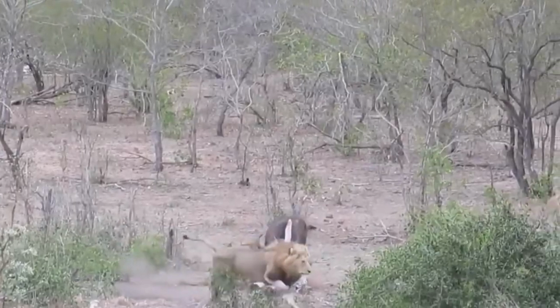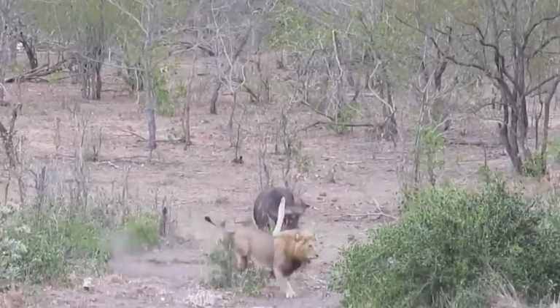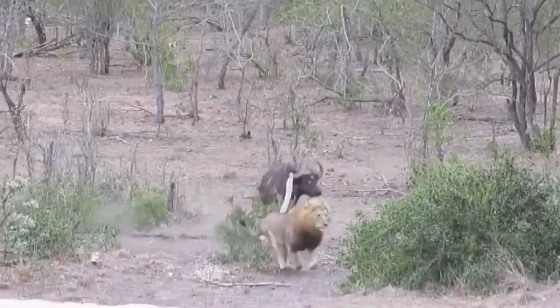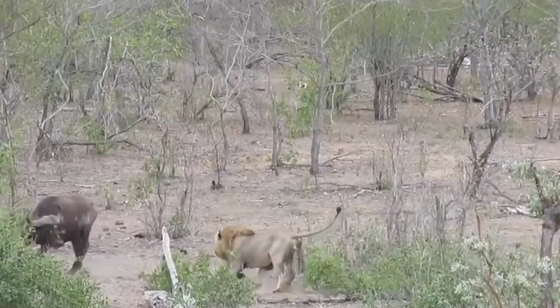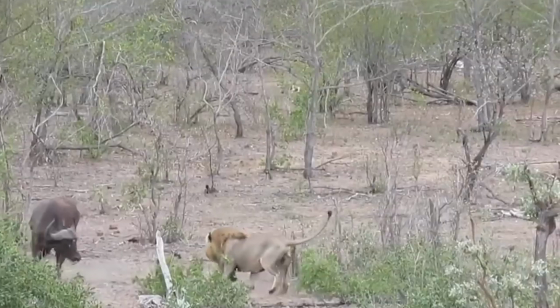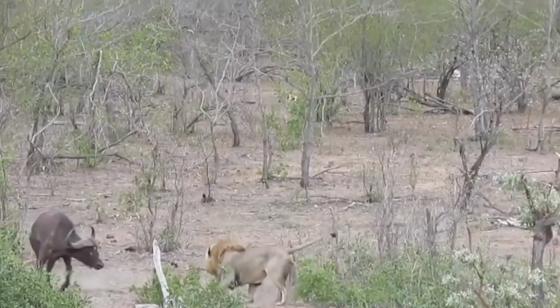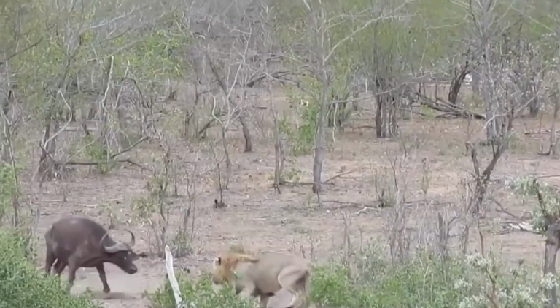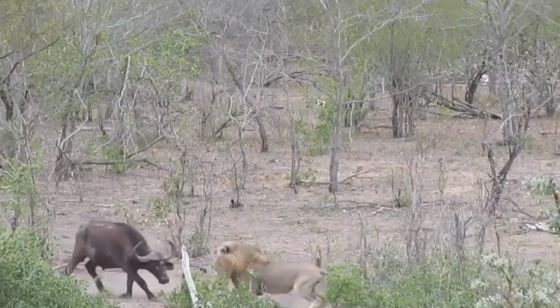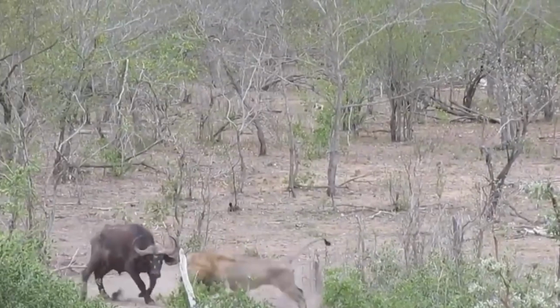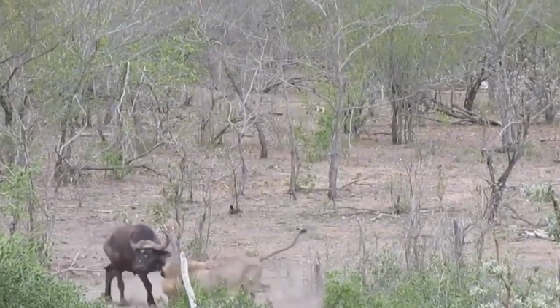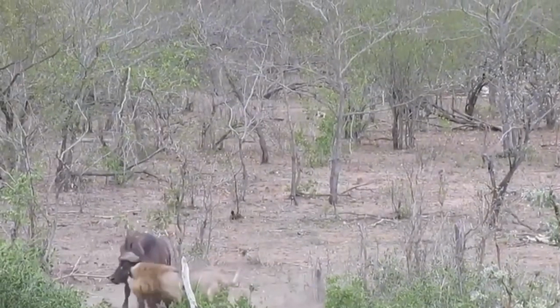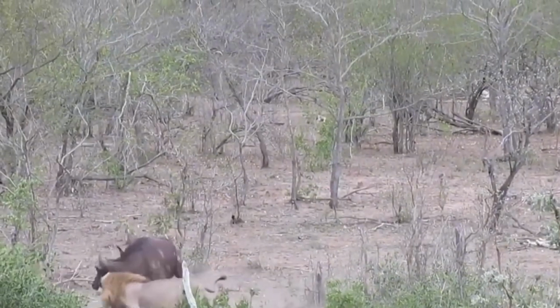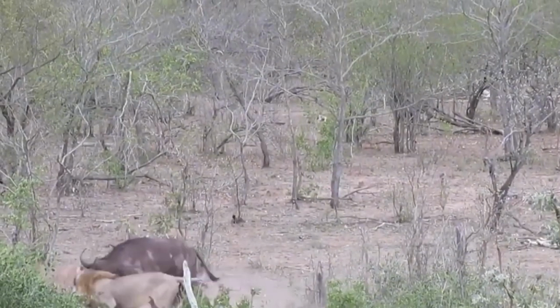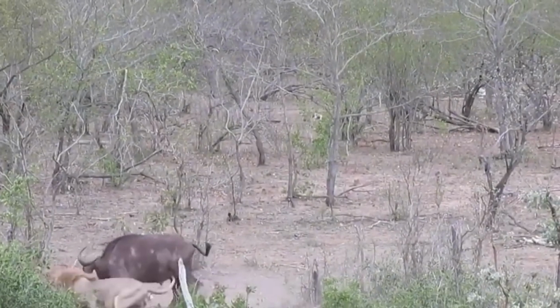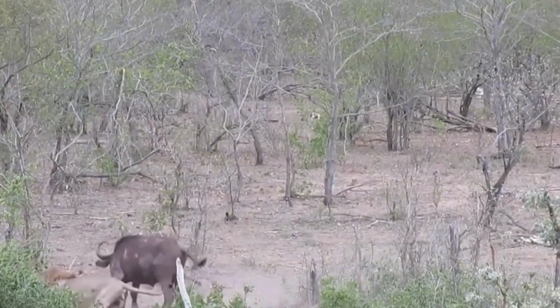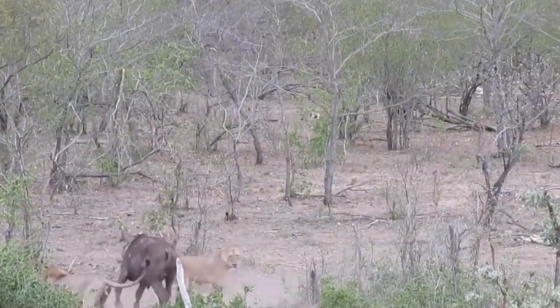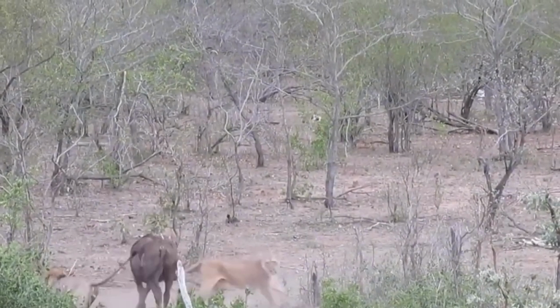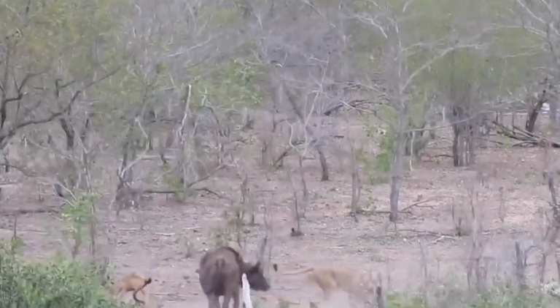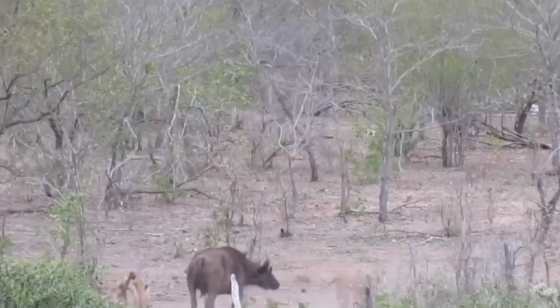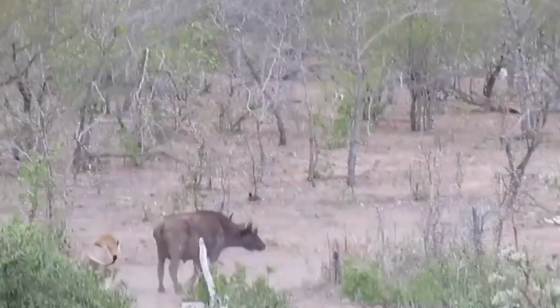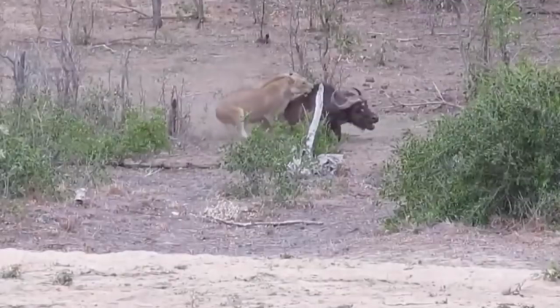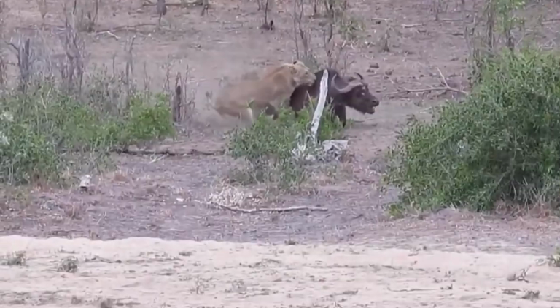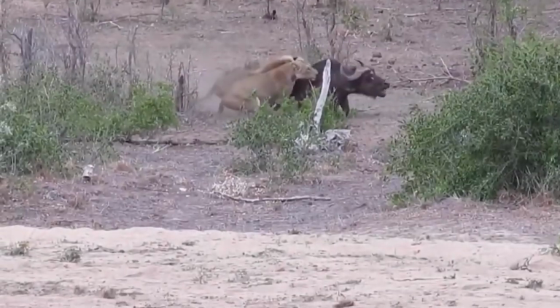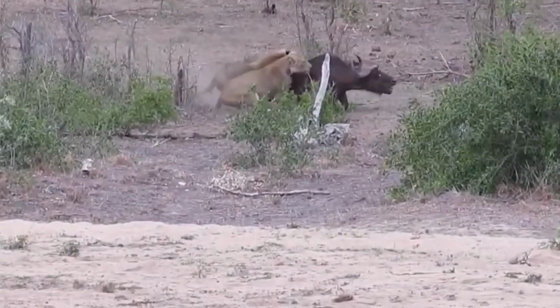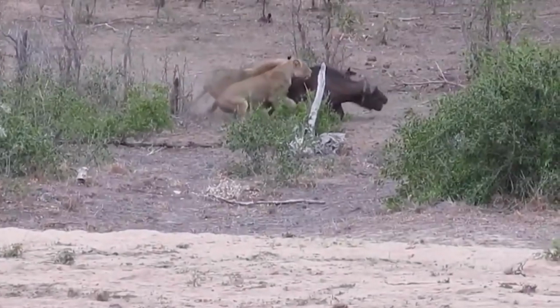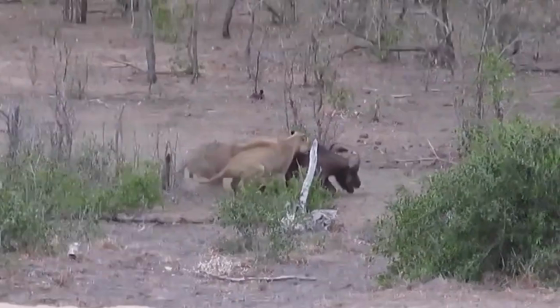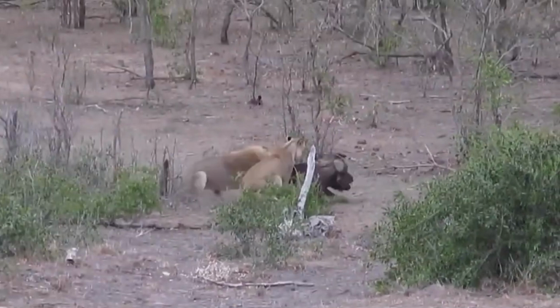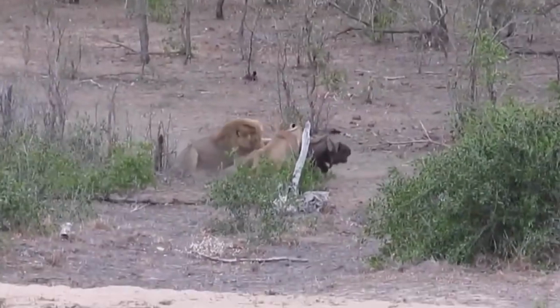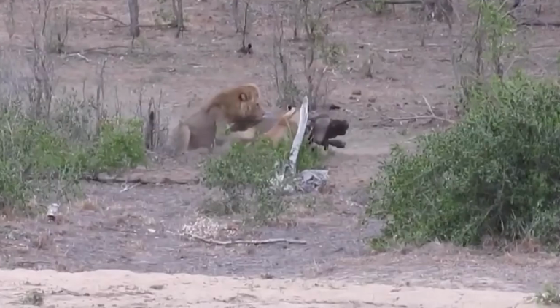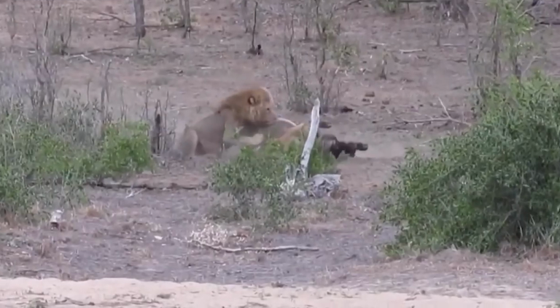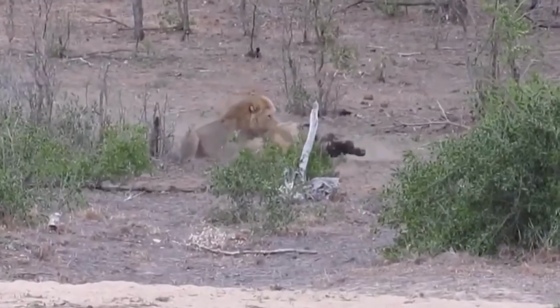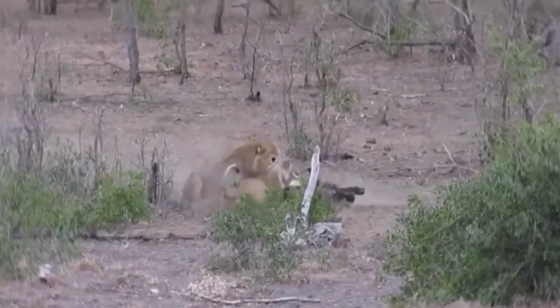But when the big cats decide it's time to end the shenanigans, they go for the kill and nothing stops them.